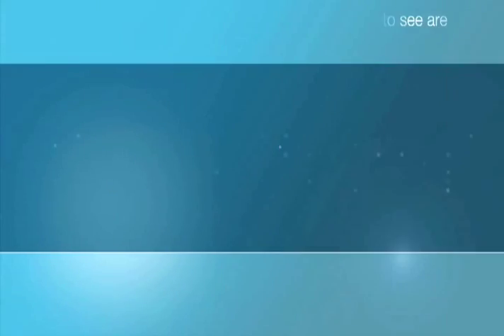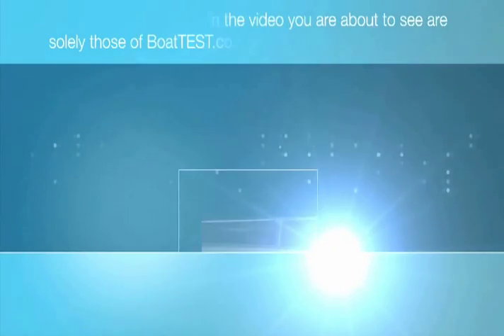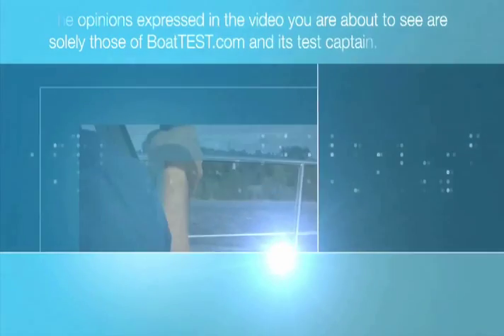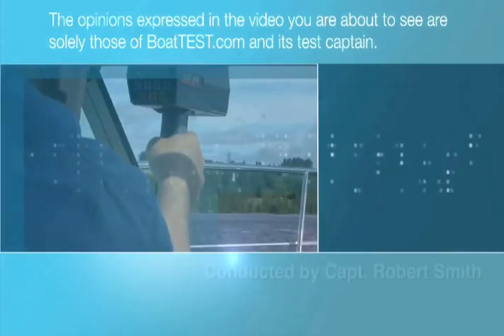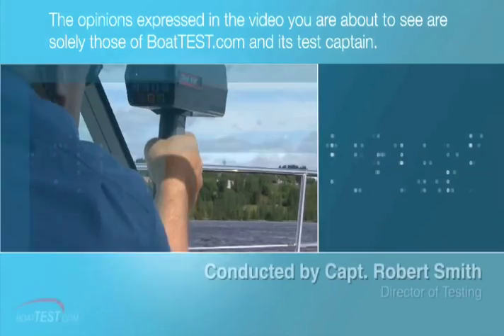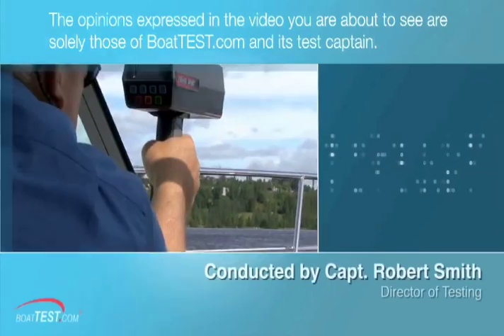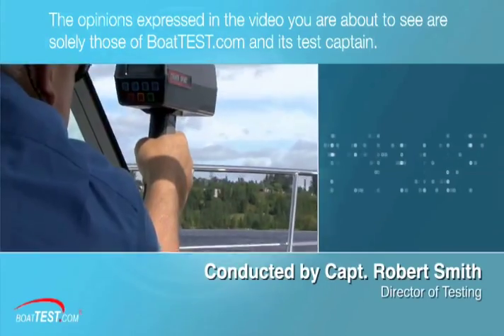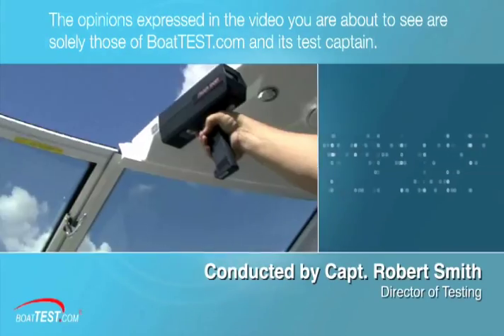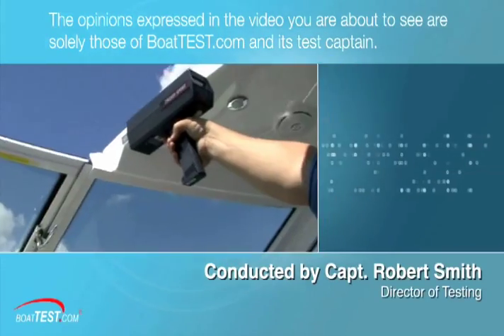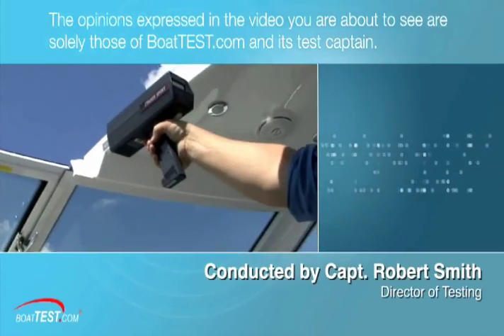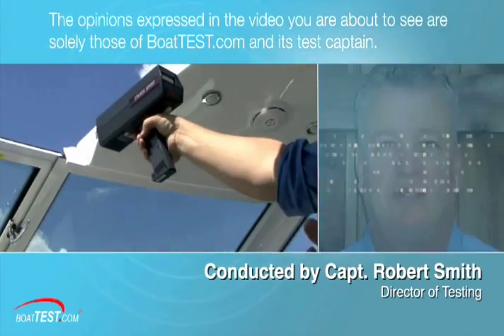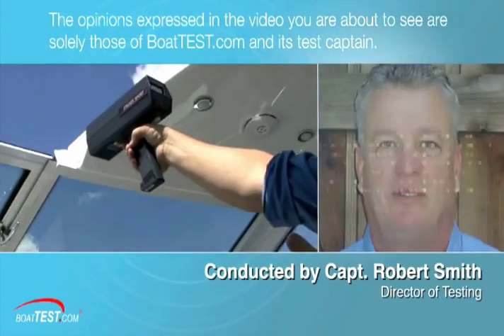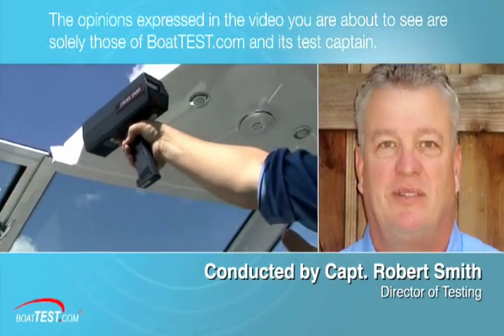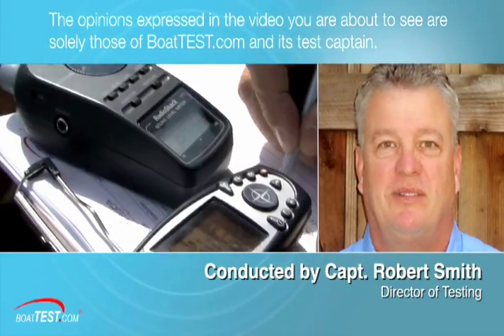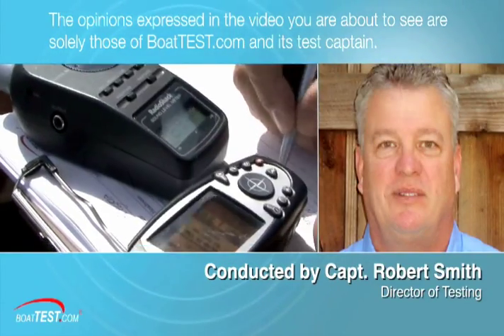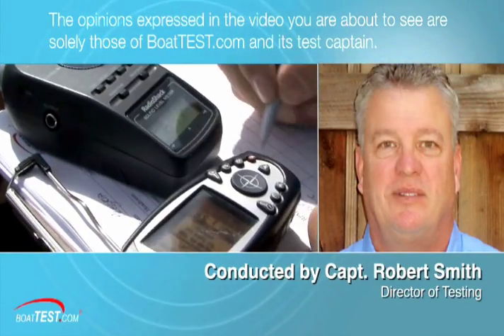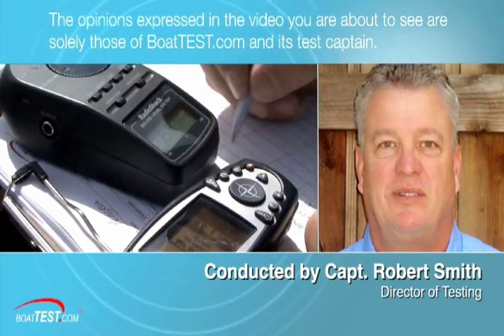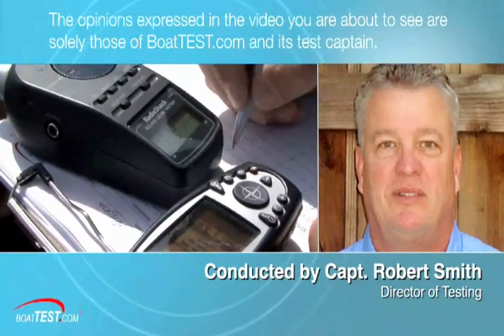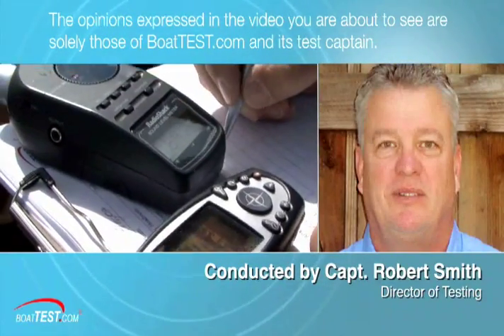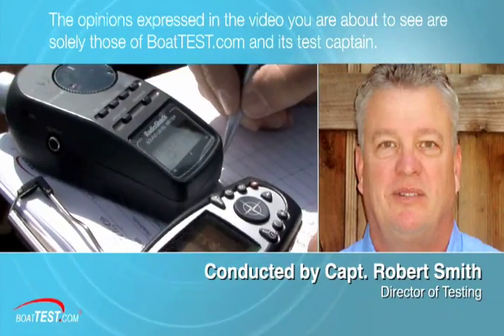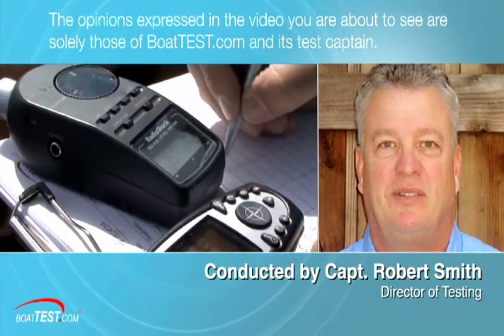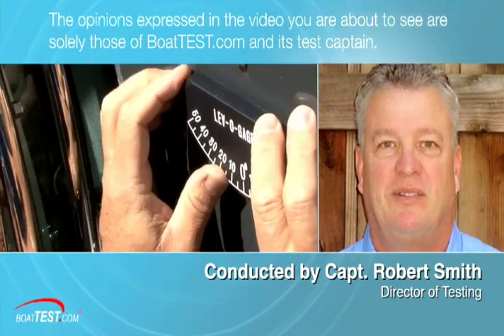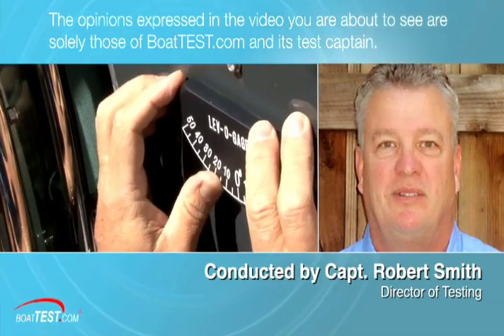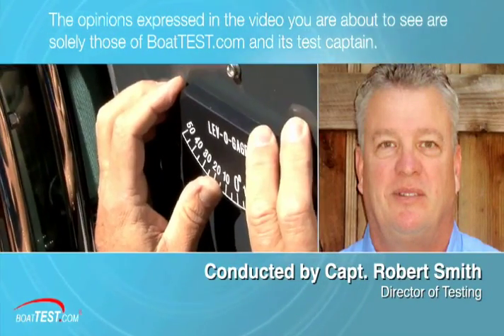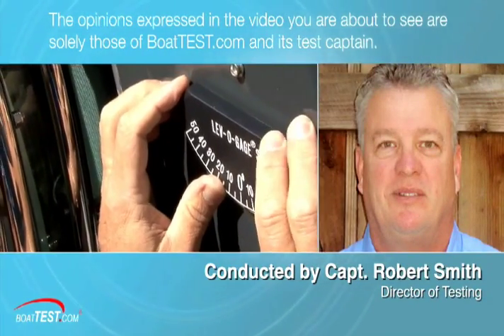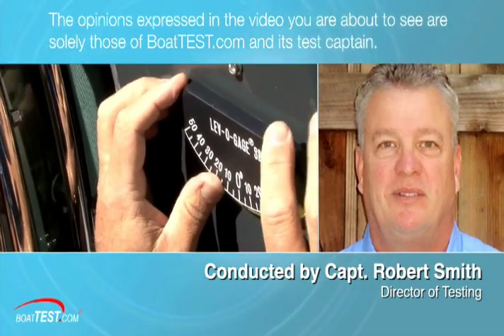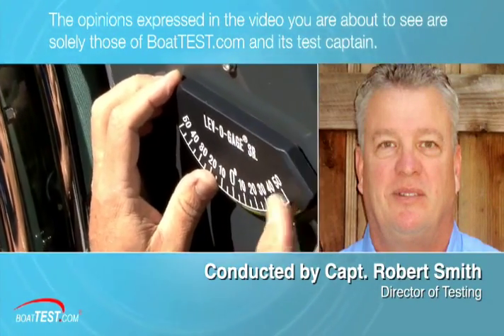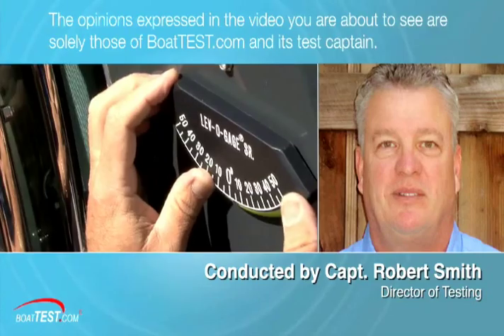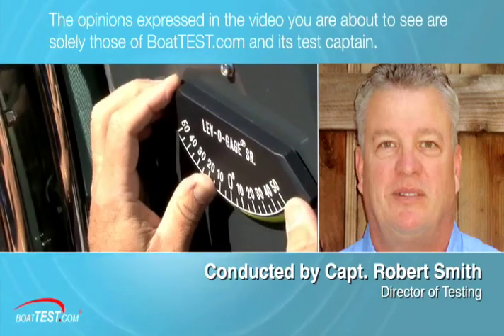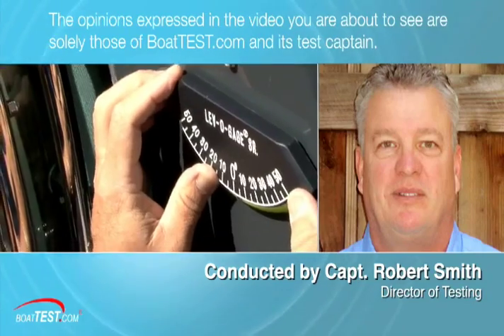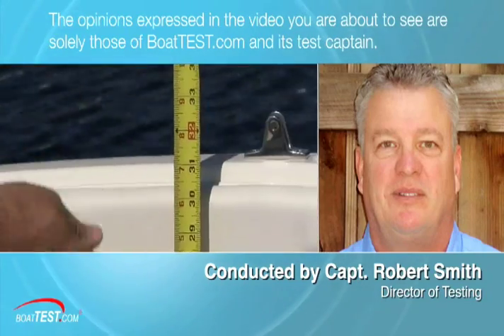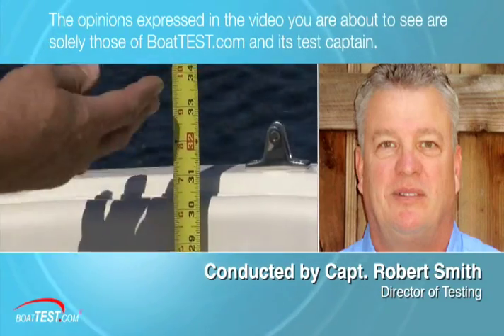The opinions expressed in the video you are about to see are solely those of BoatTest.com and its test captain.